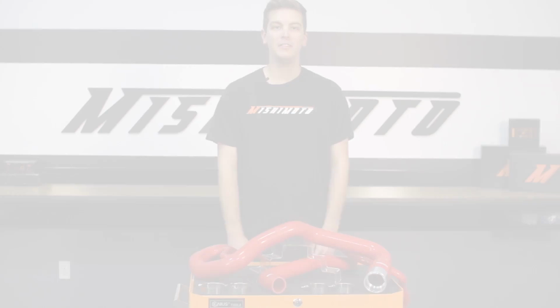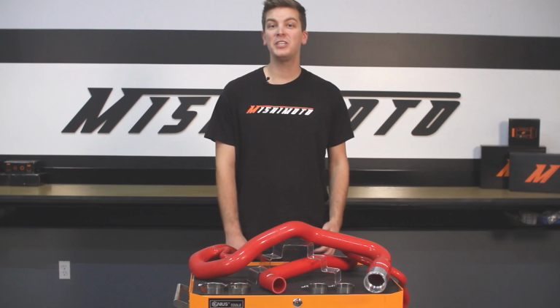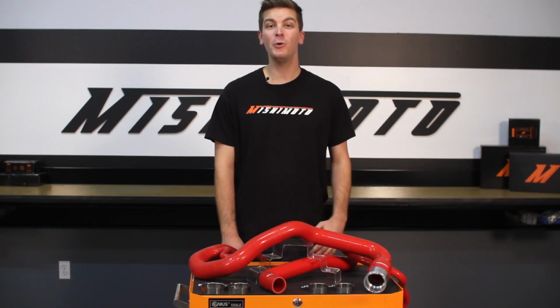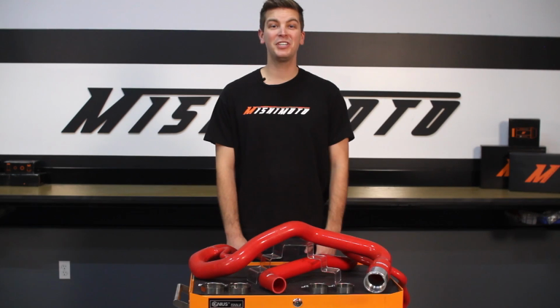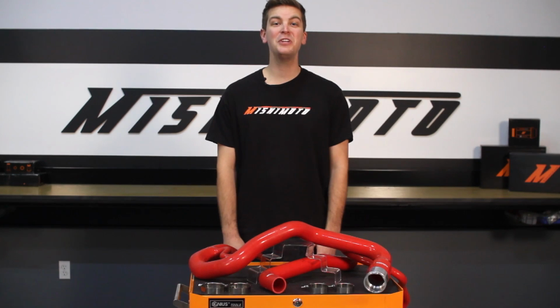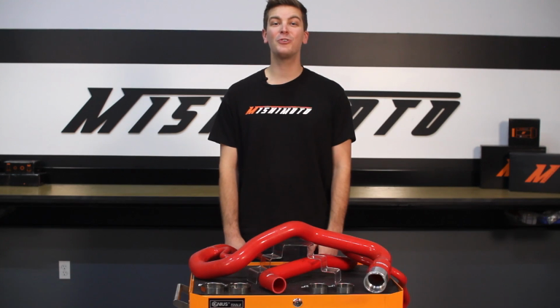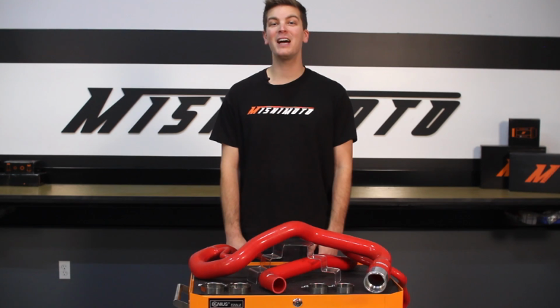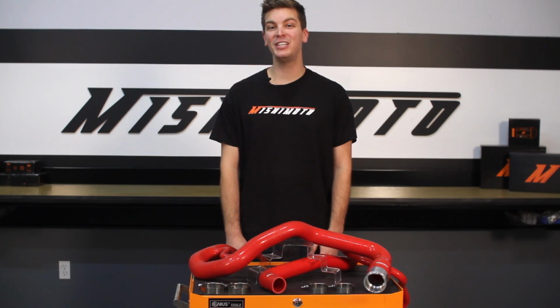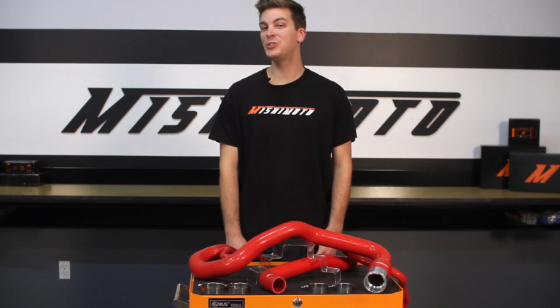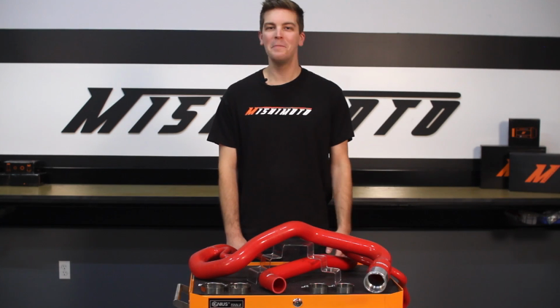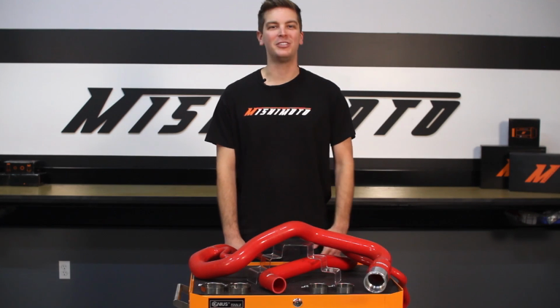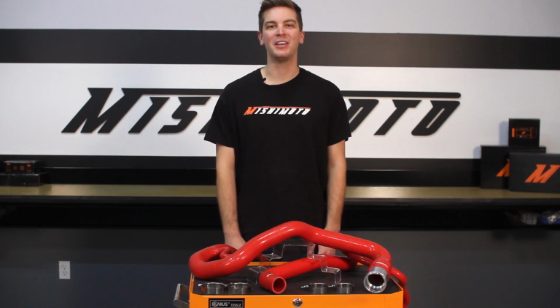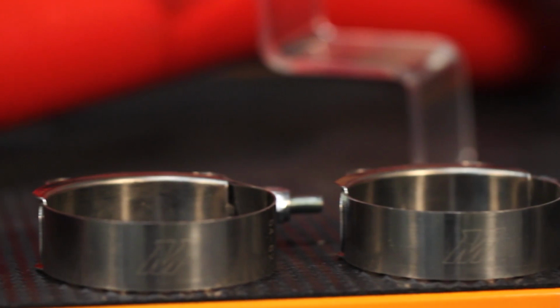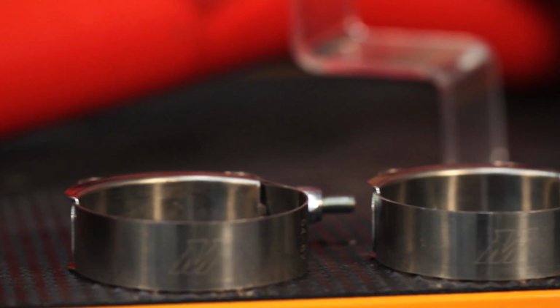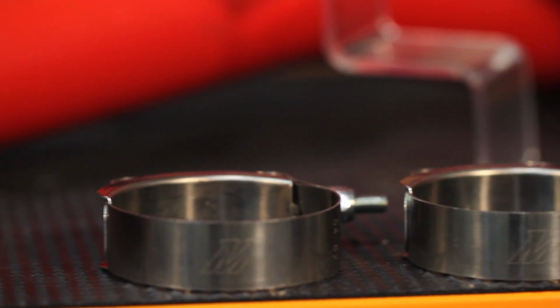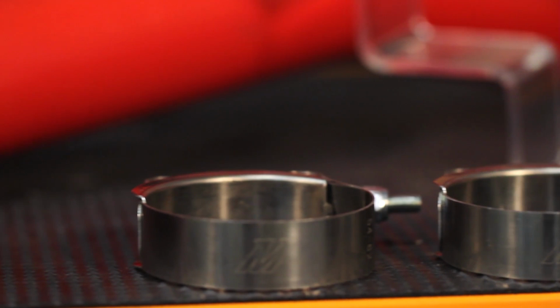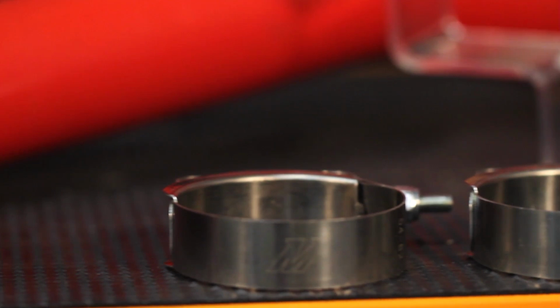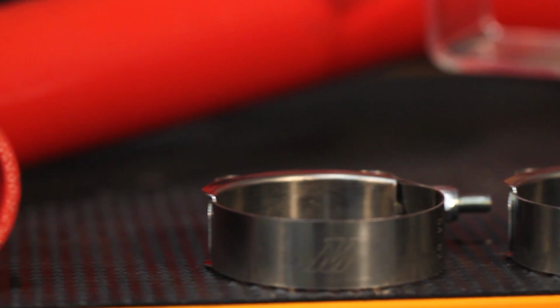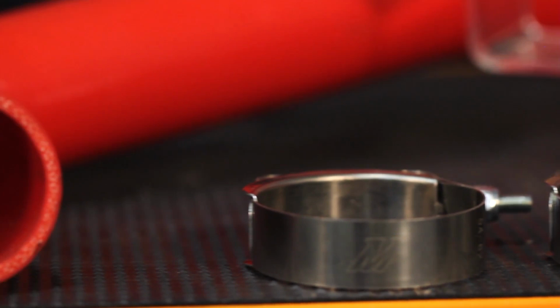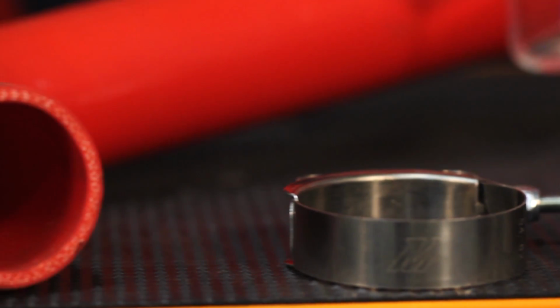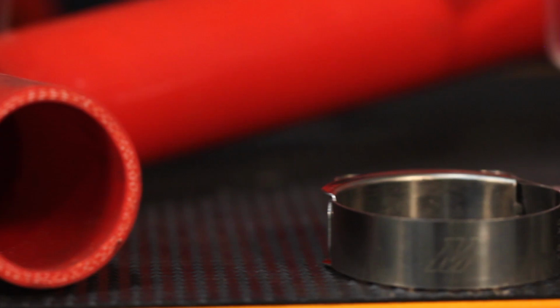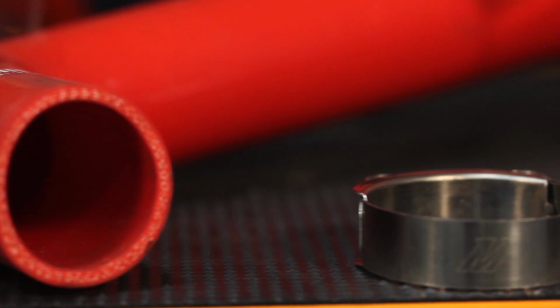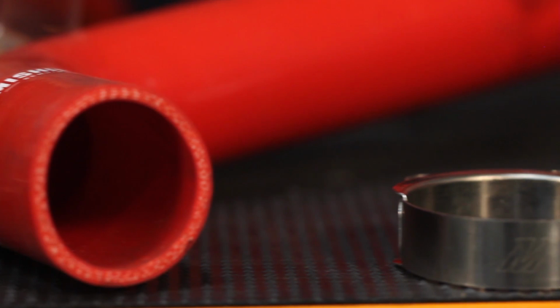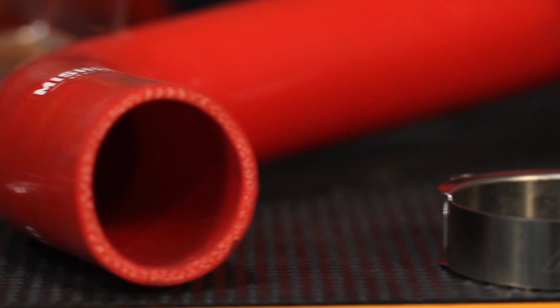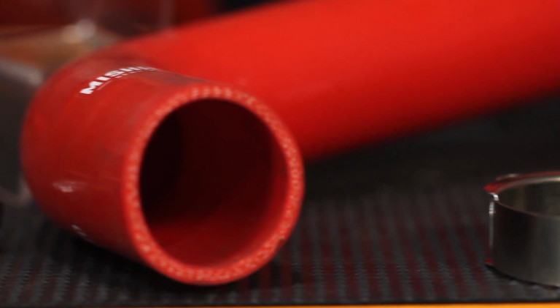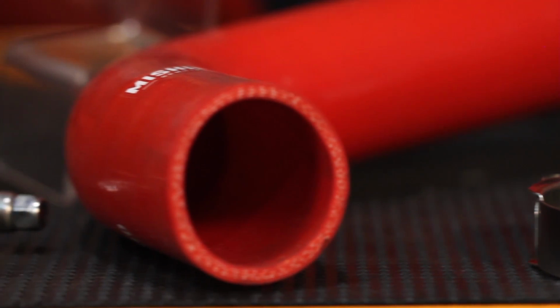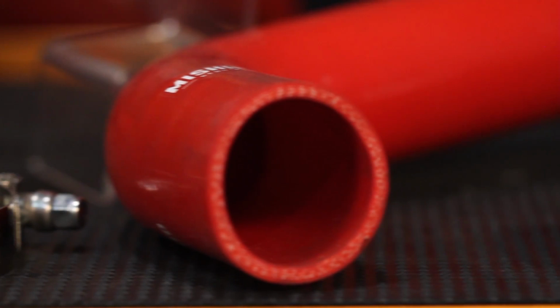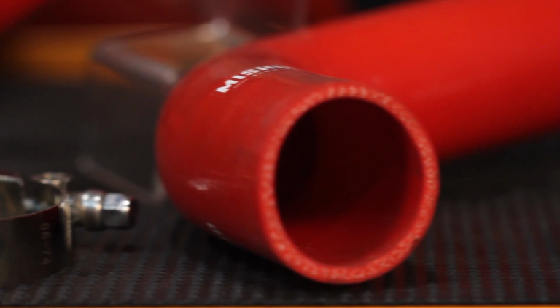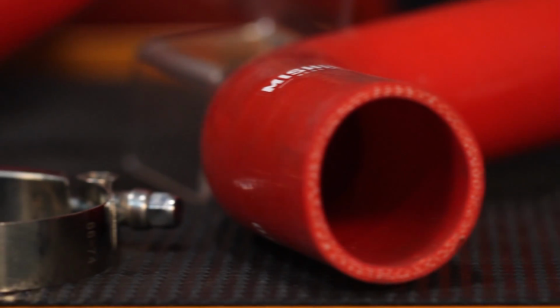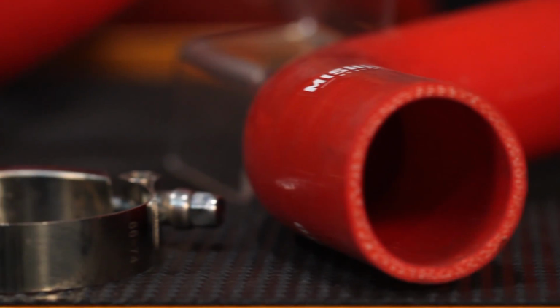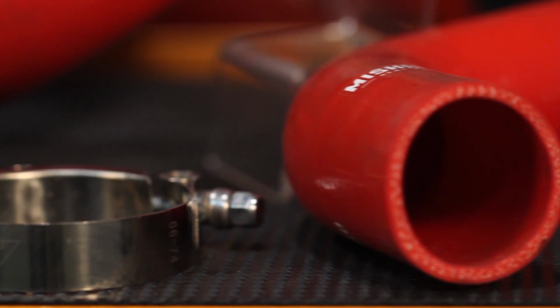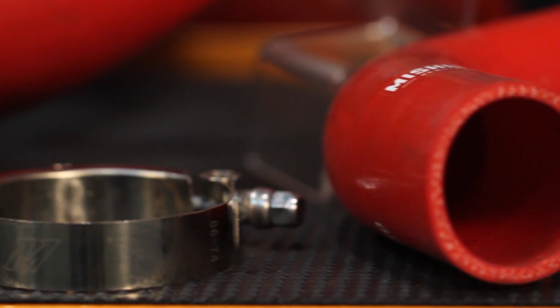The 6.6 liter Duramax engines are amazing. Heavy load and strain can really test the factory rubber hoses, which don't always stand up to the heat.